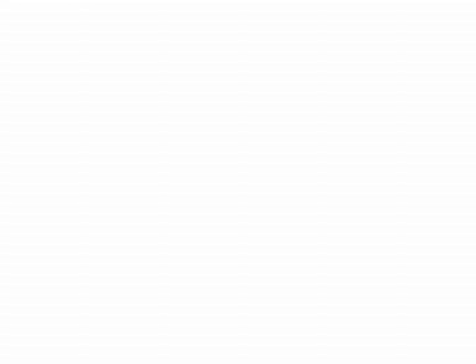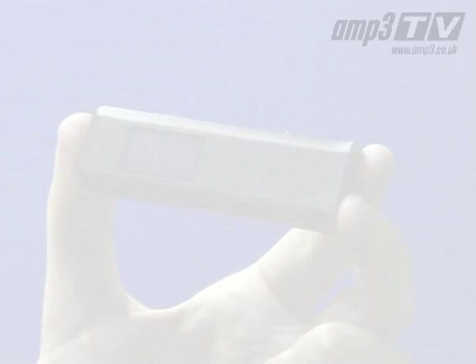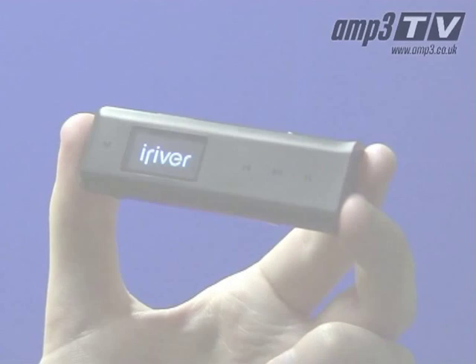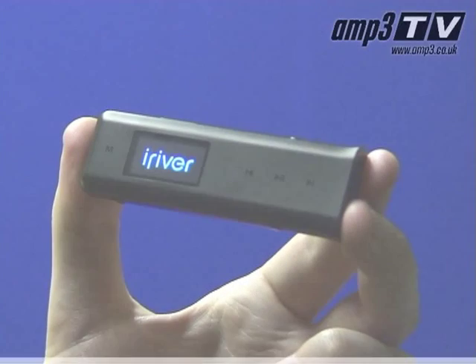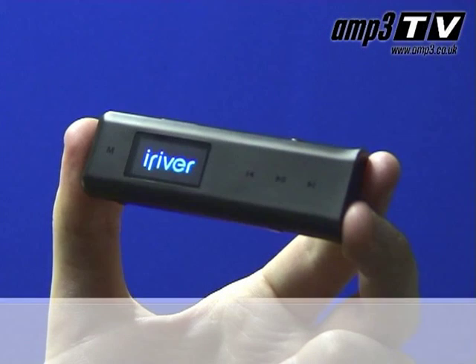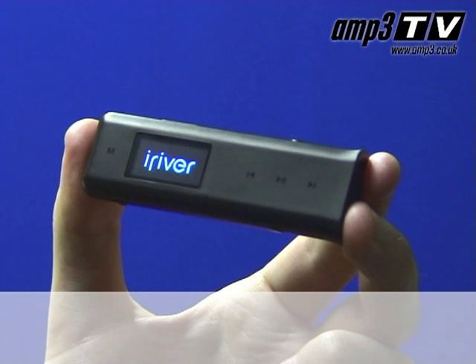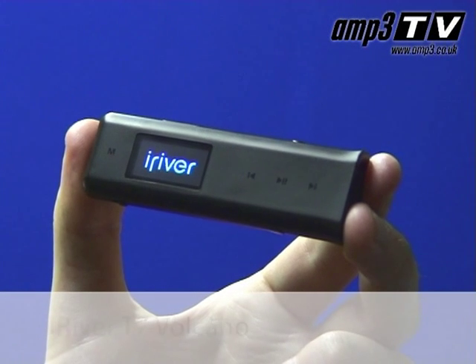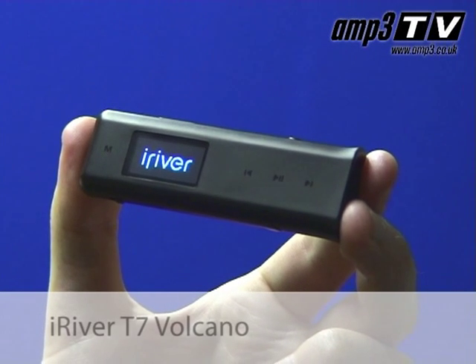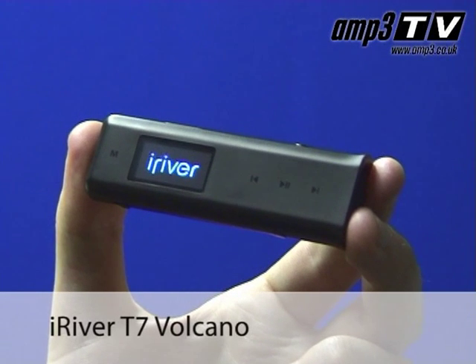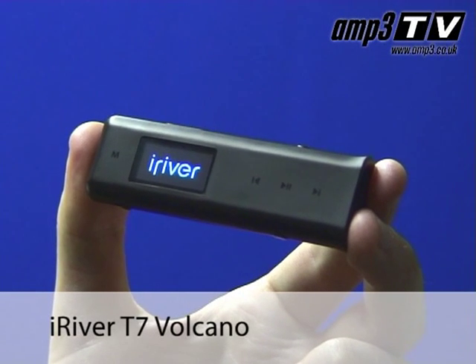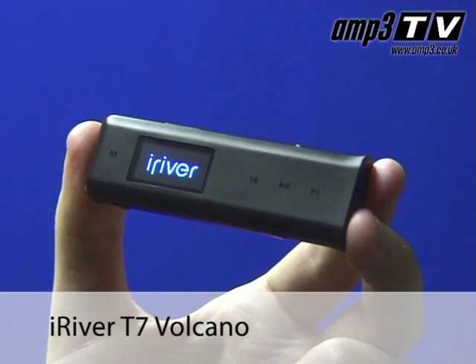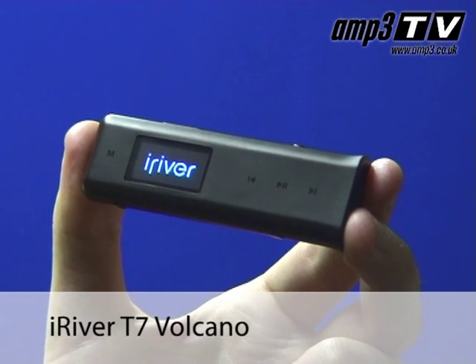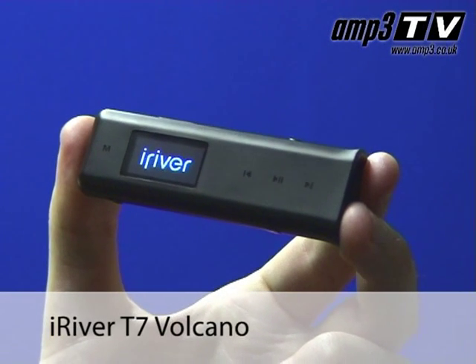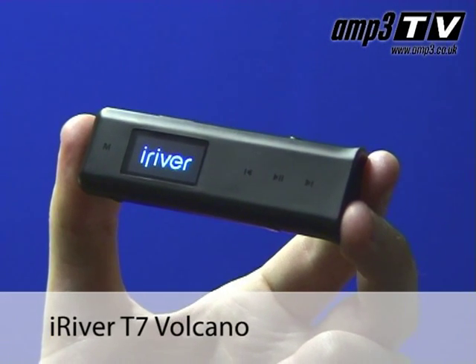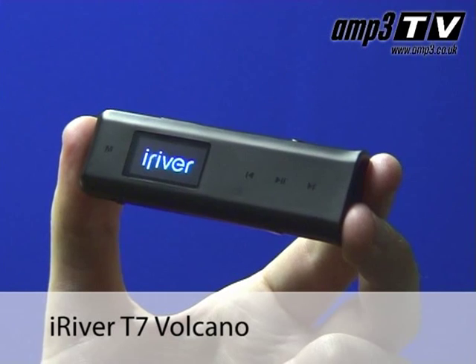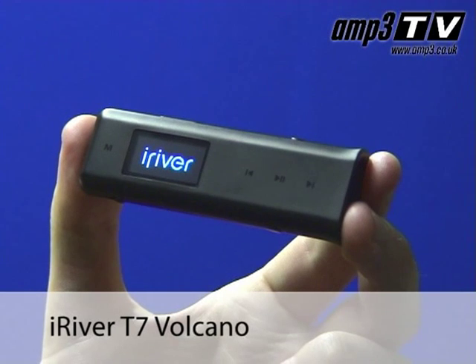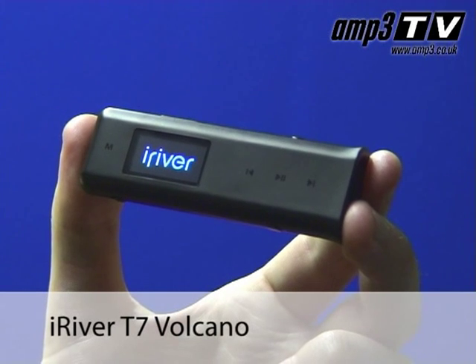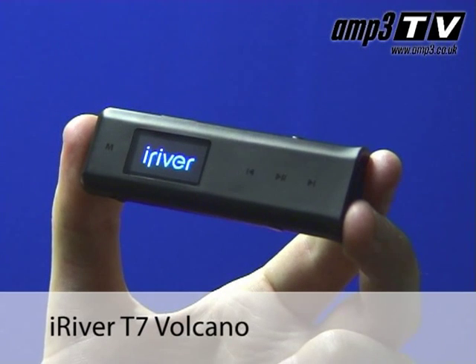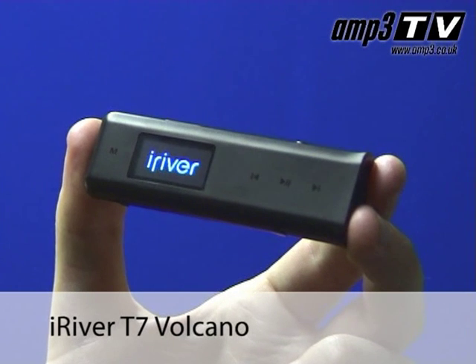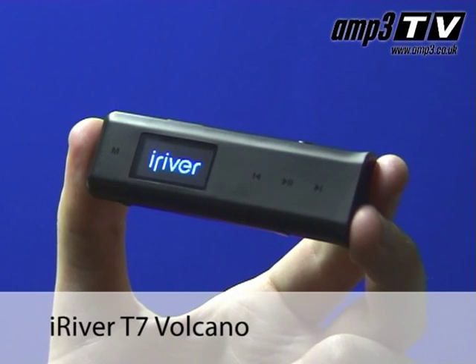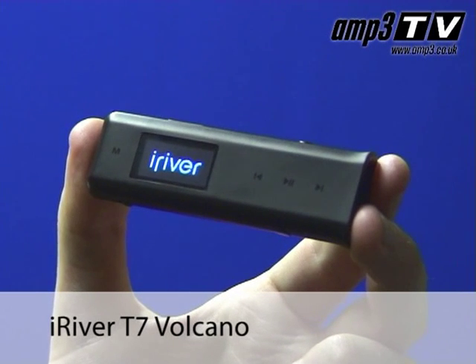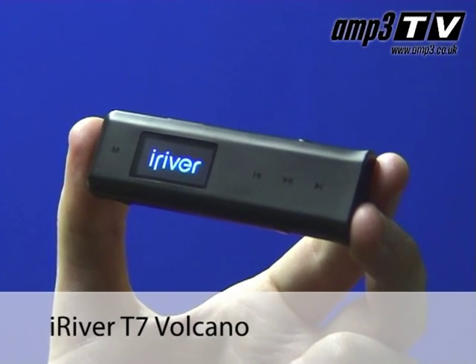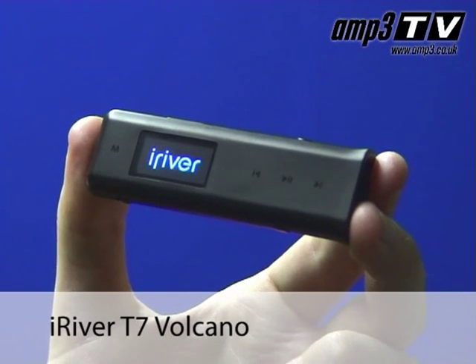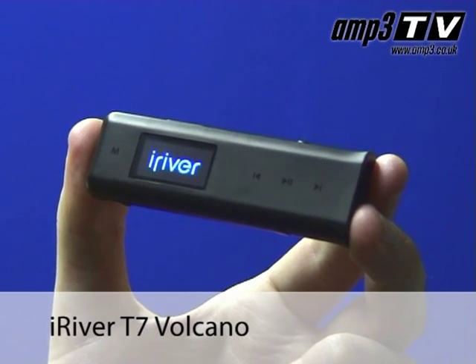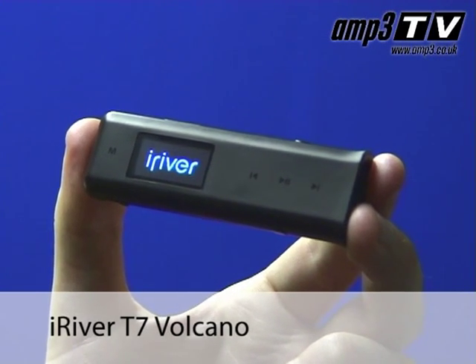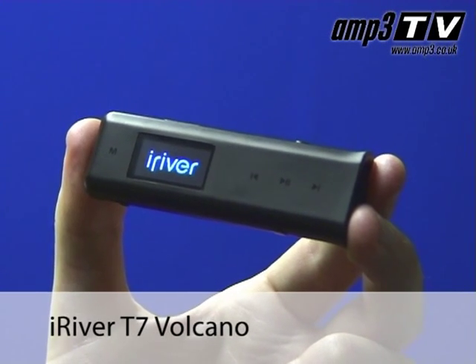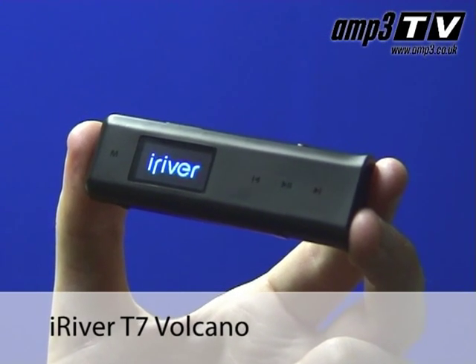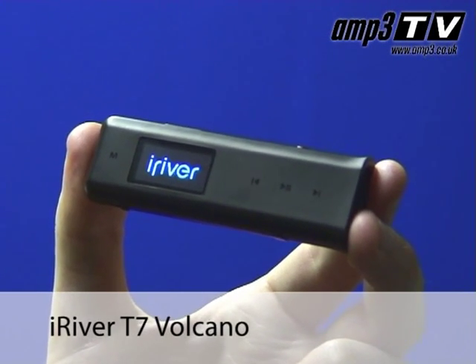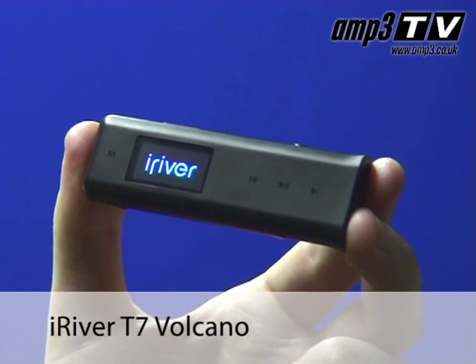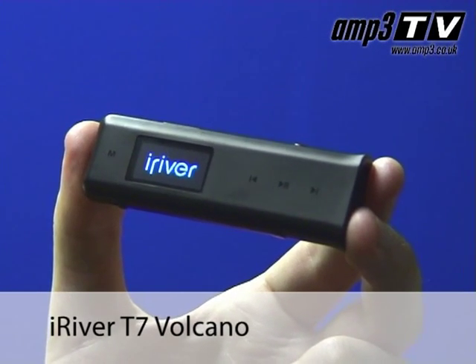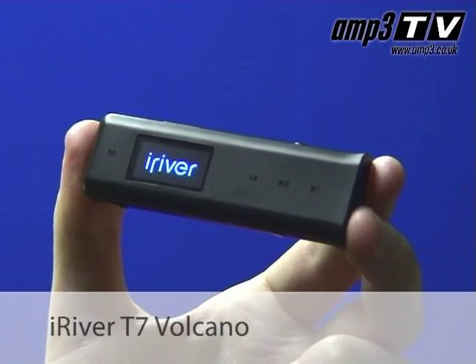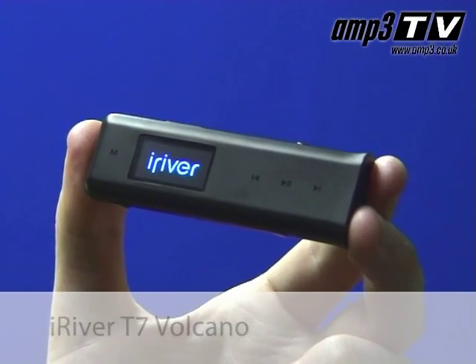Hi there and welcome to Amp3 TV. Today we're going to take a look at another new player from iRiver, the Volcano.